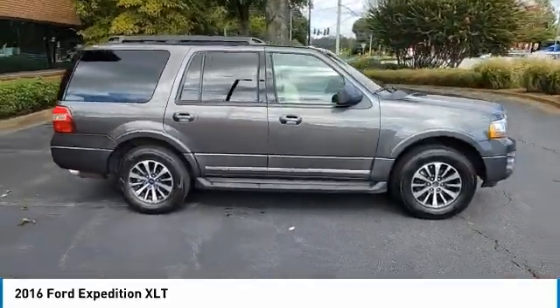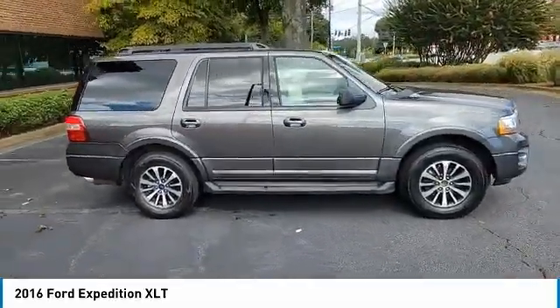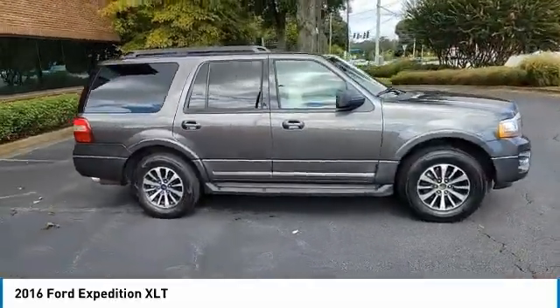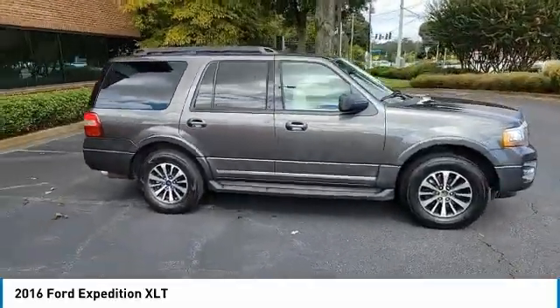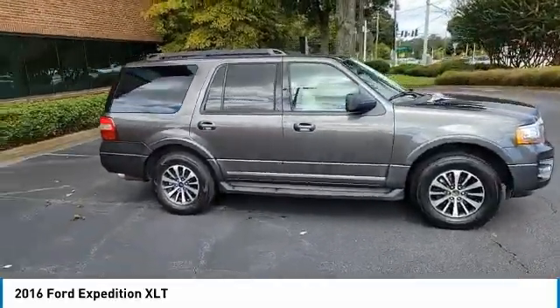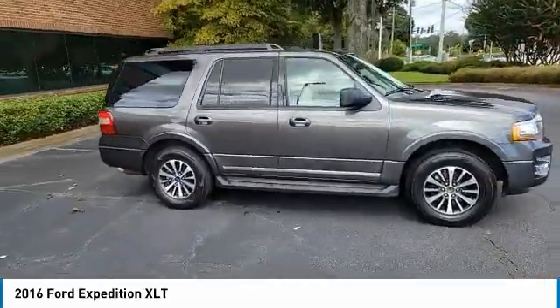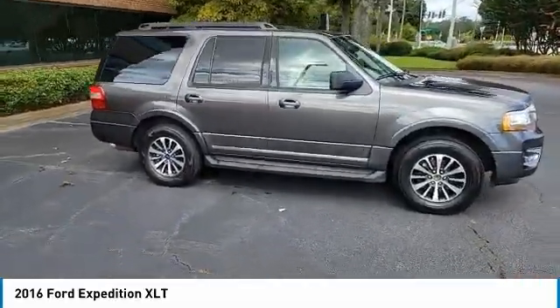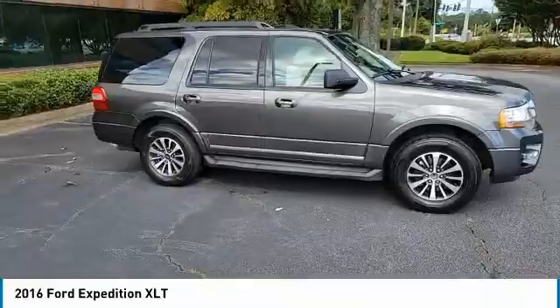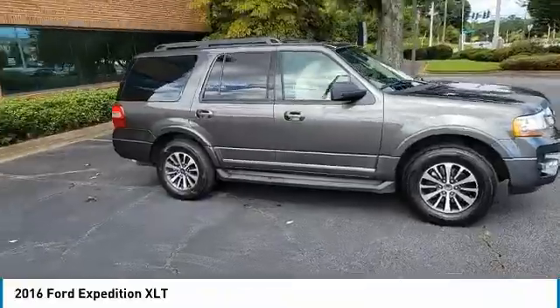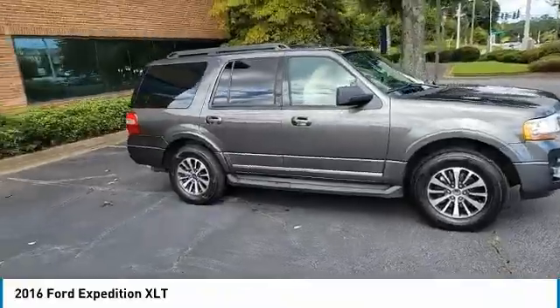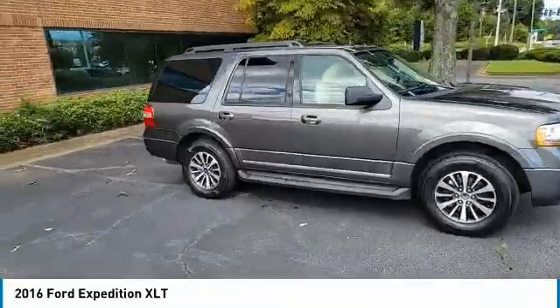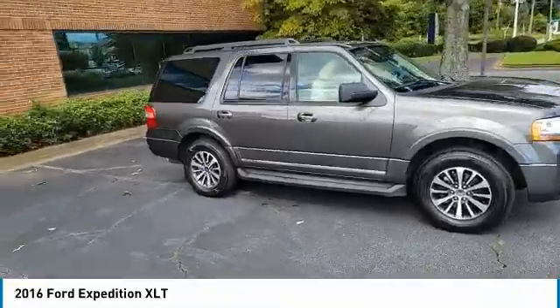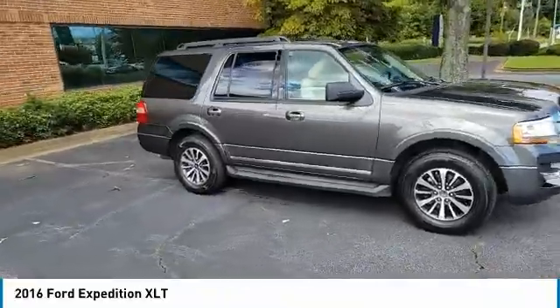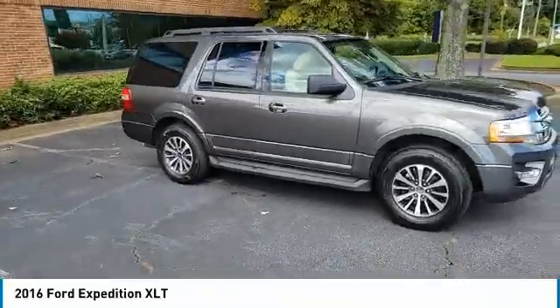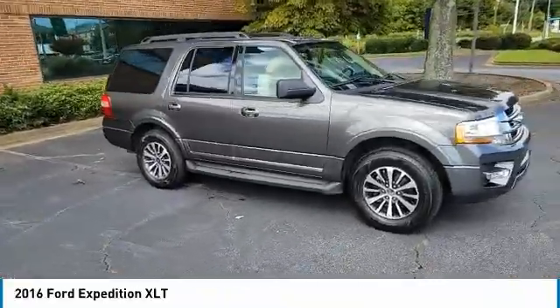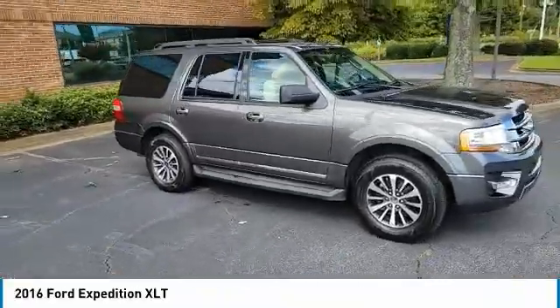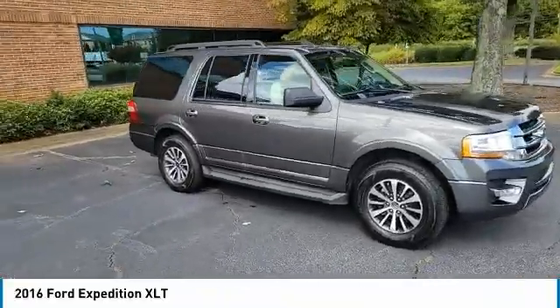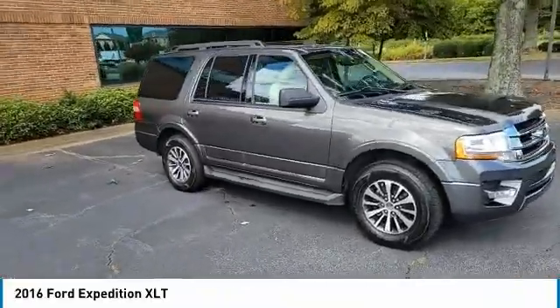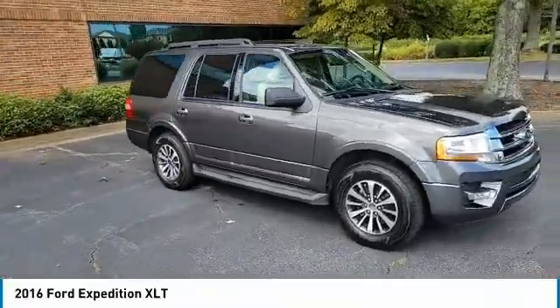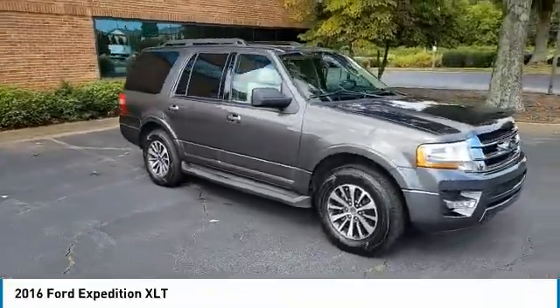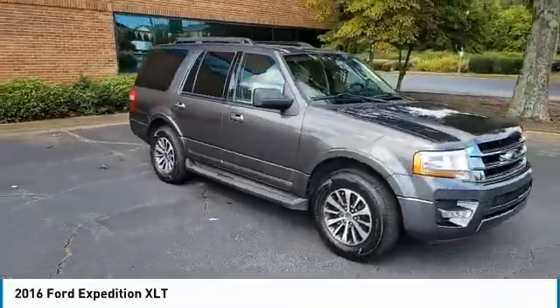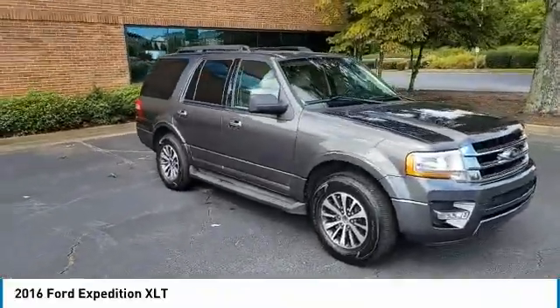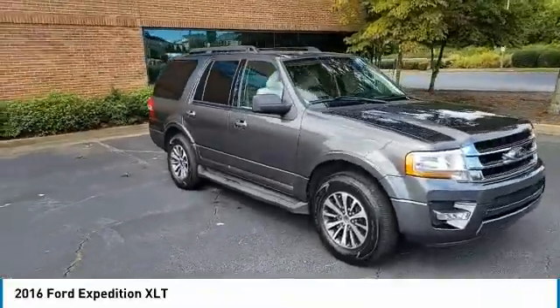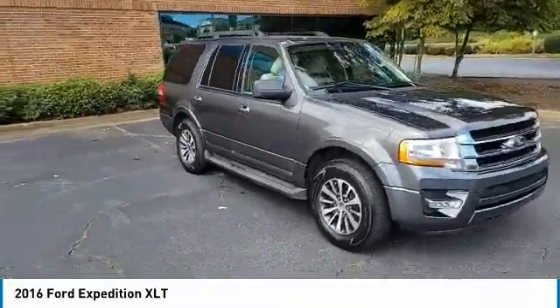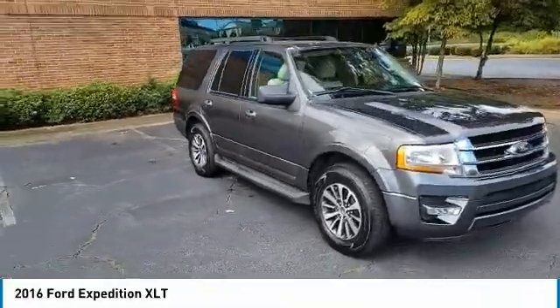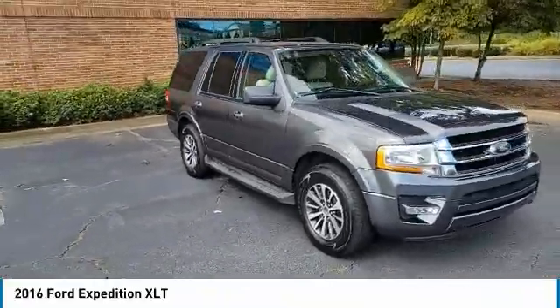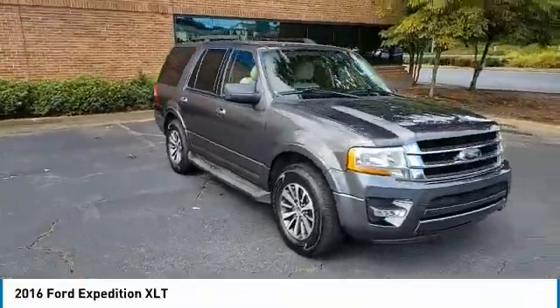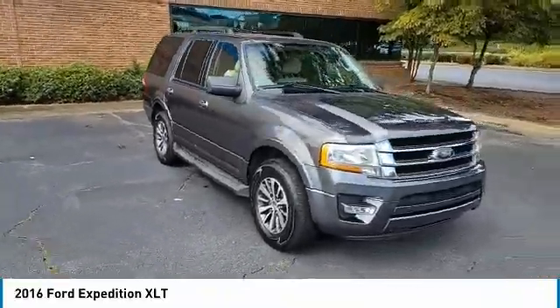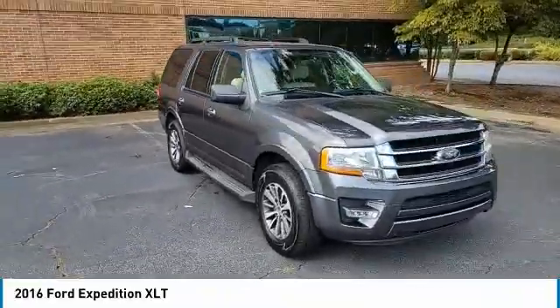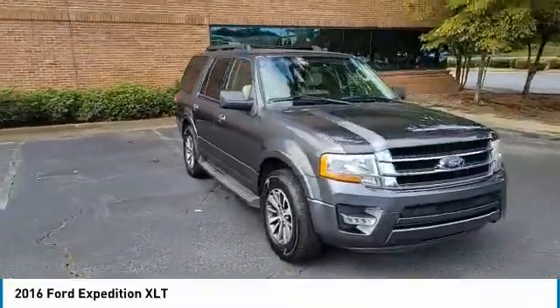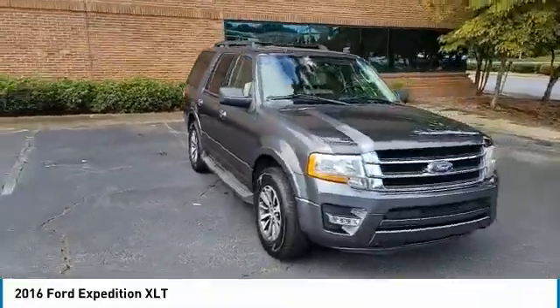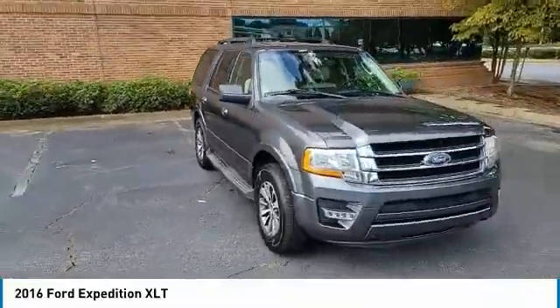Tires: front all terrain. Drive away with a great deal on this vehicle. Call or stop in today.